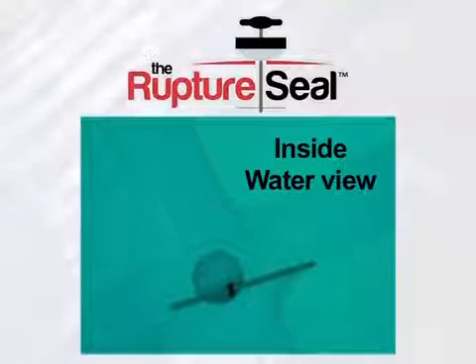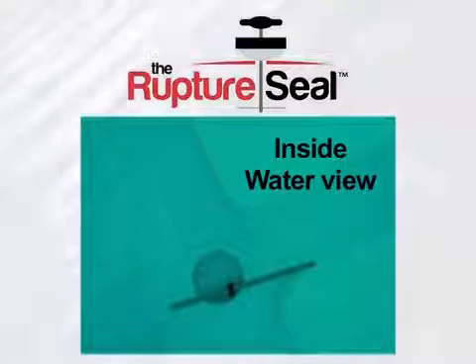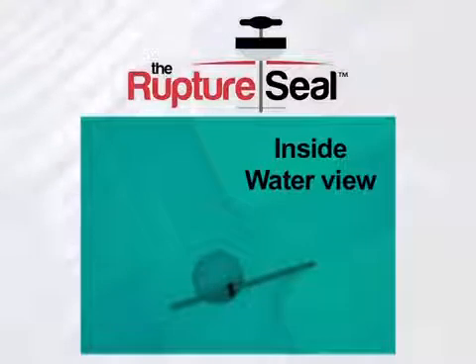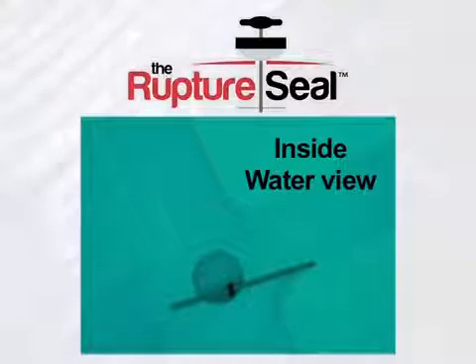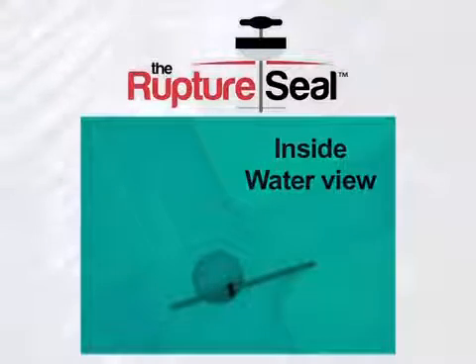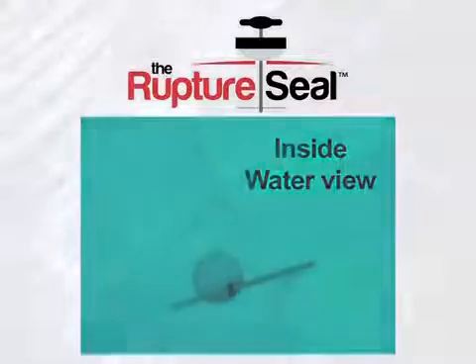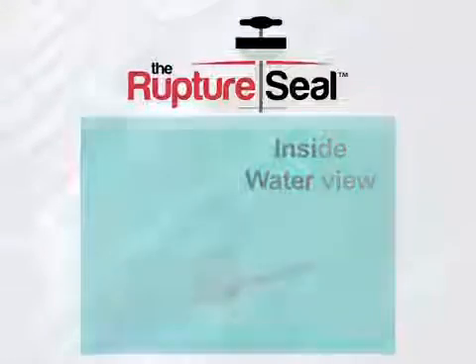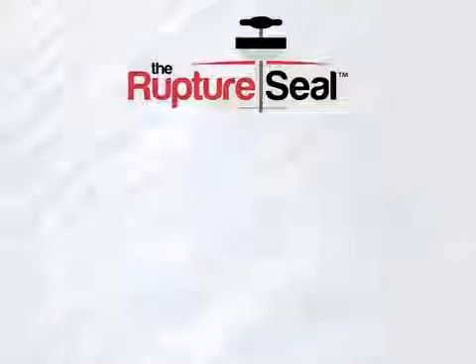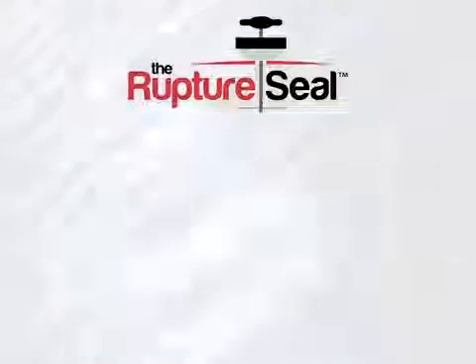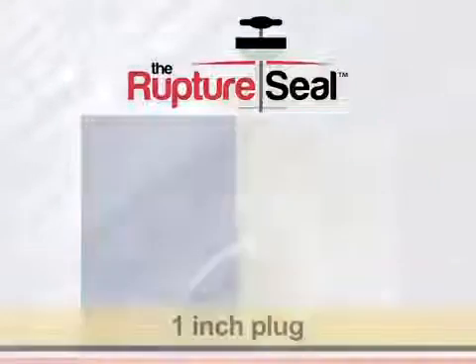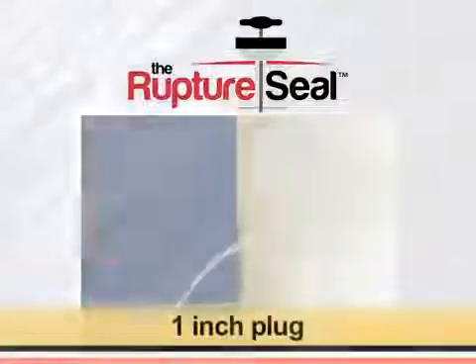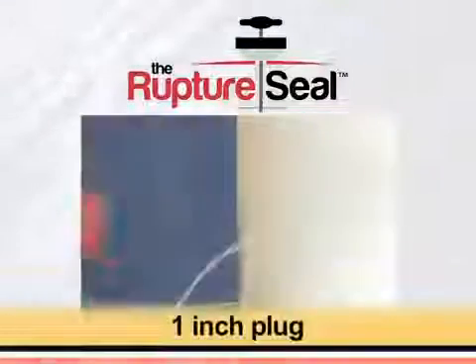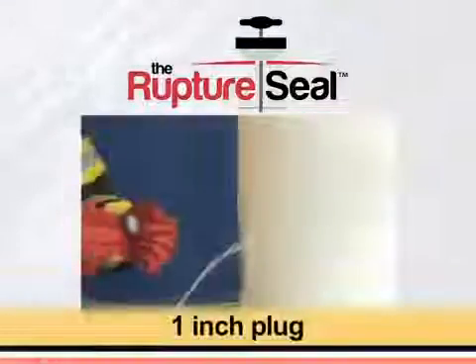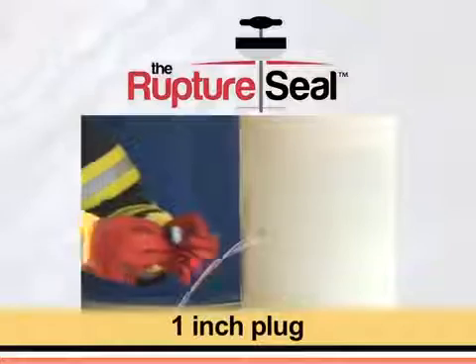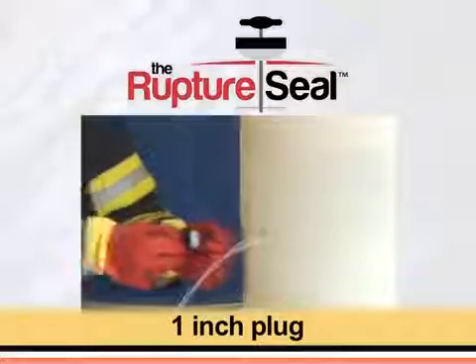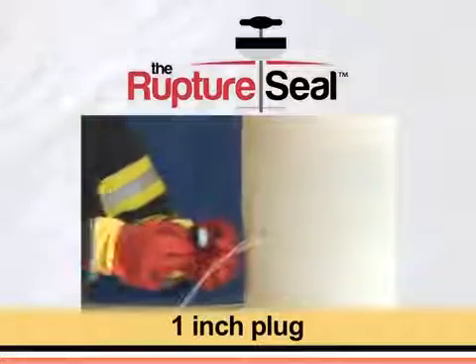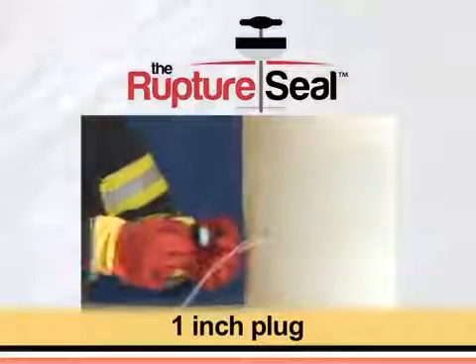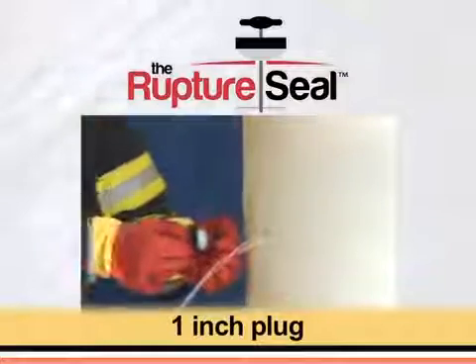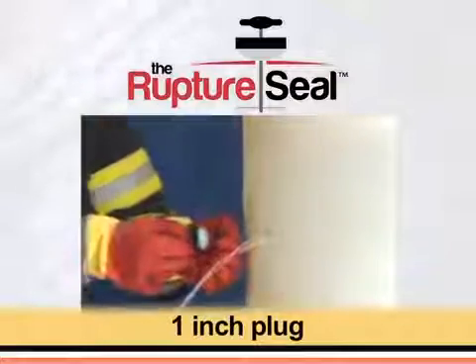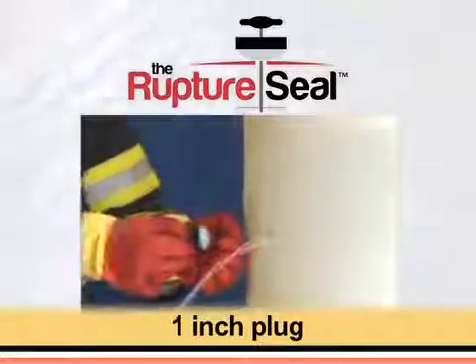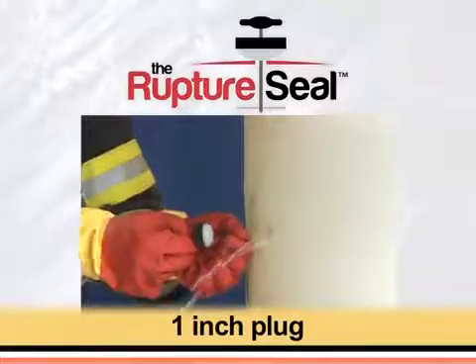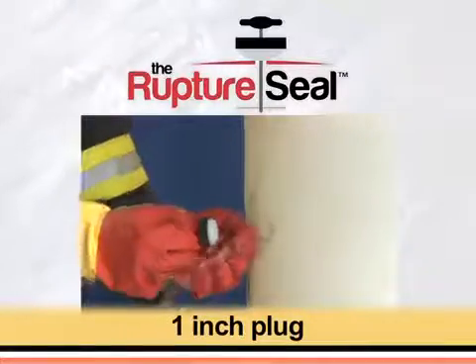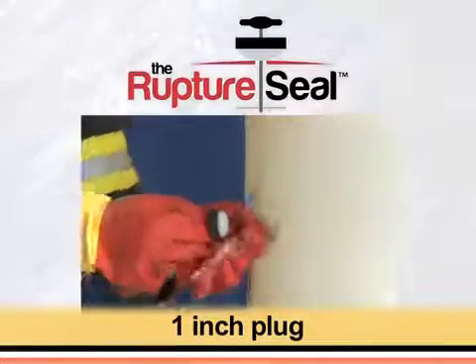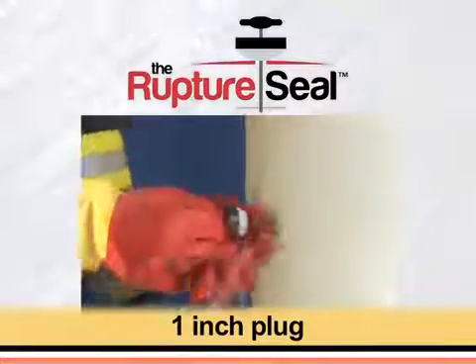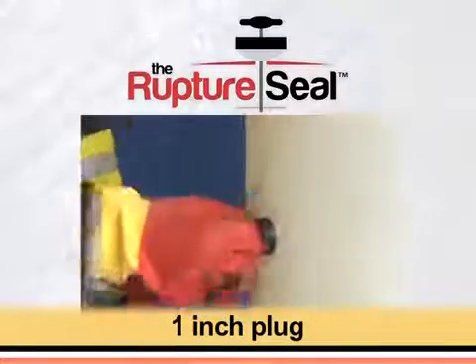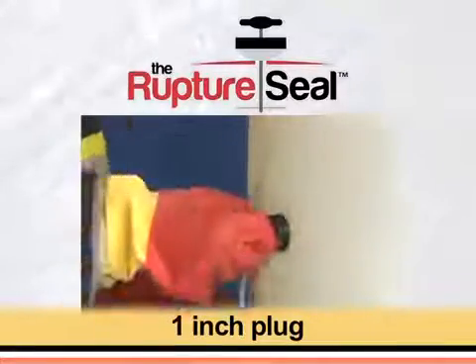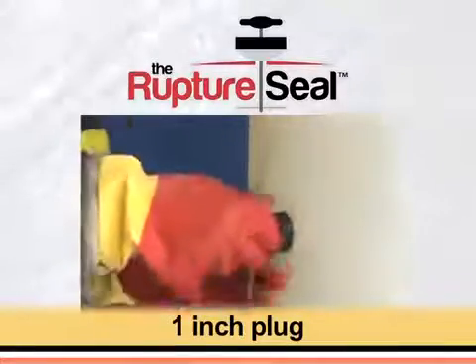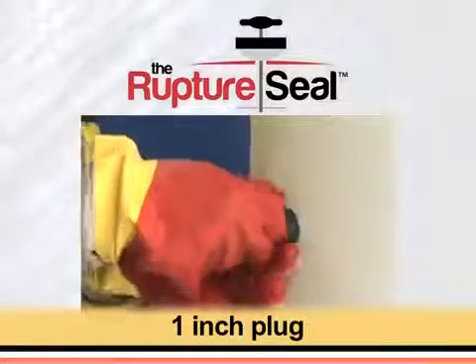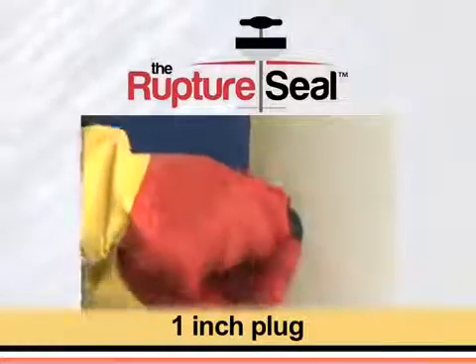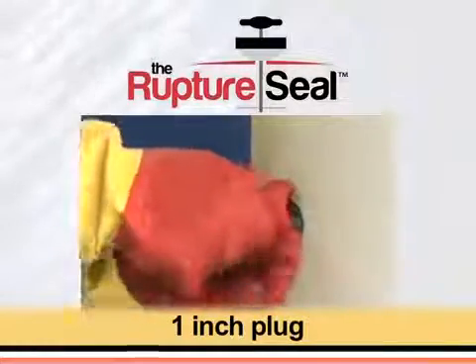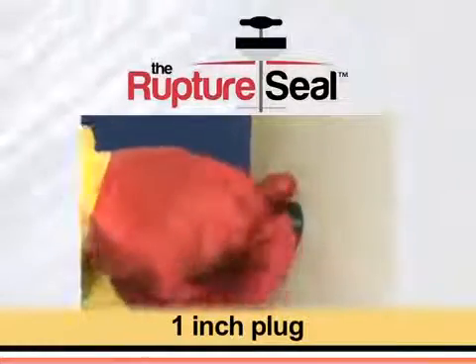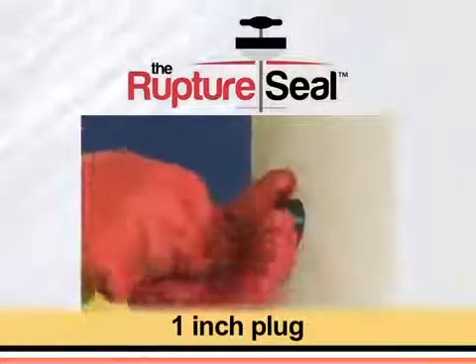And here's the Rupture Seal in action. Let's go.